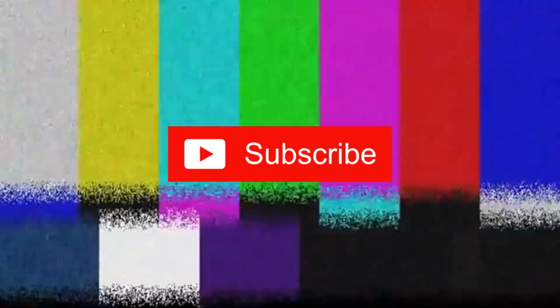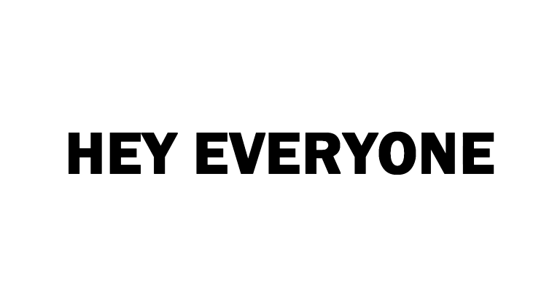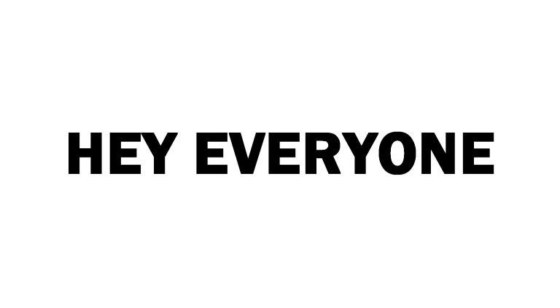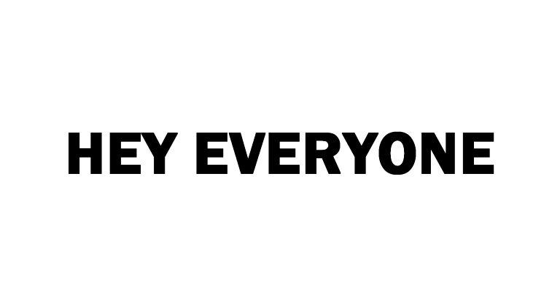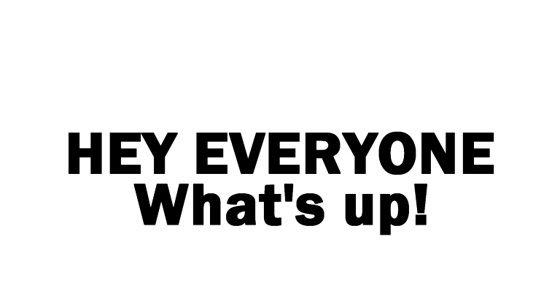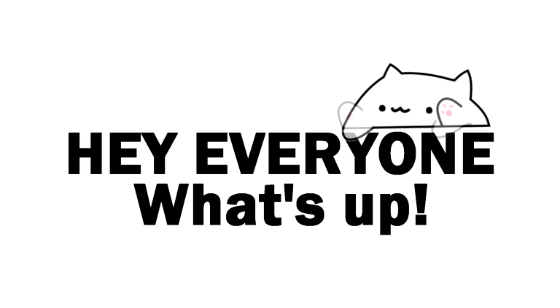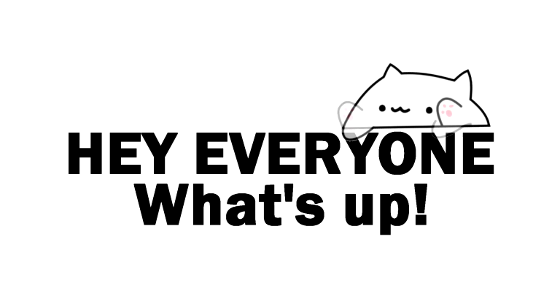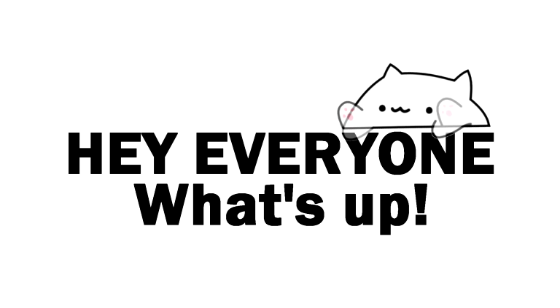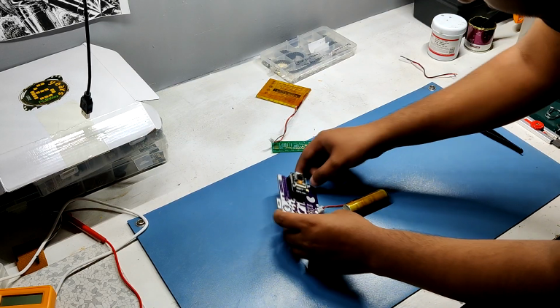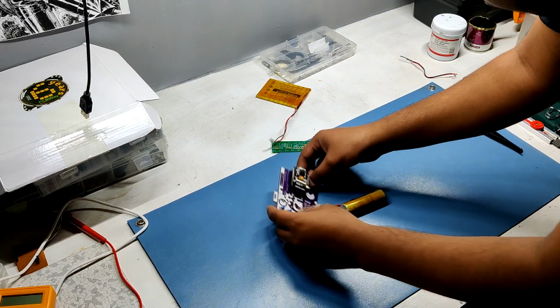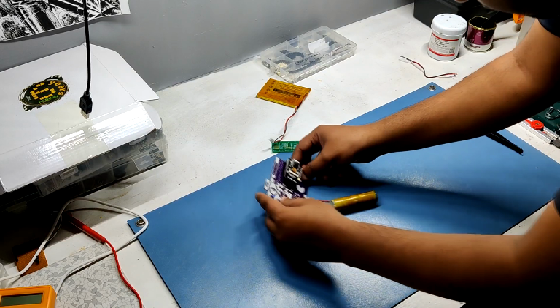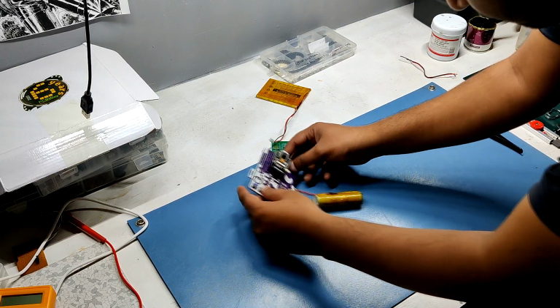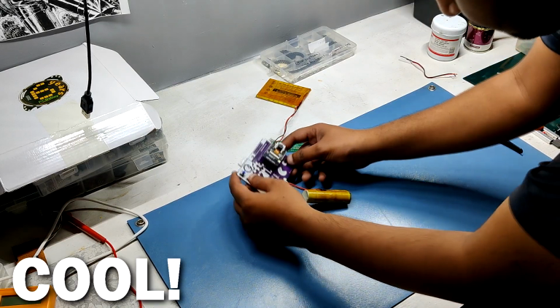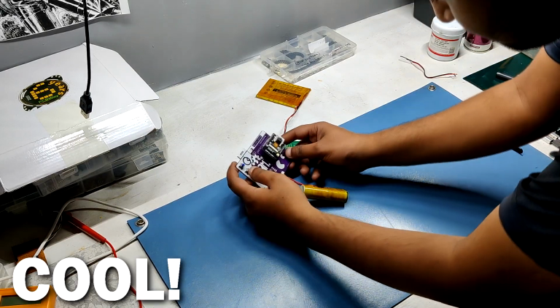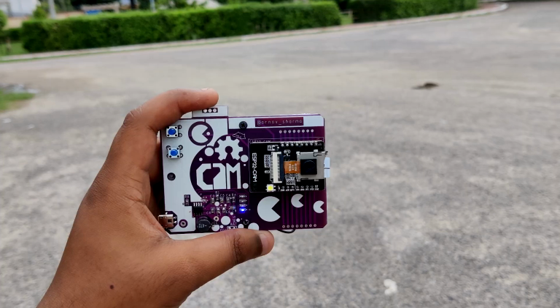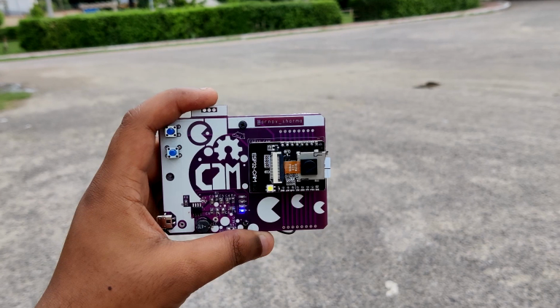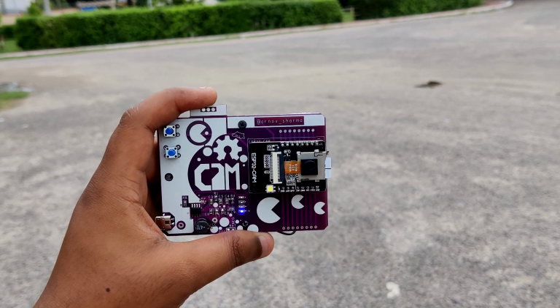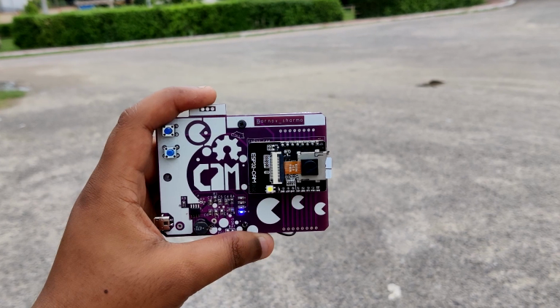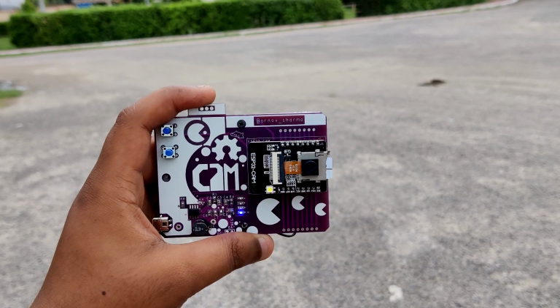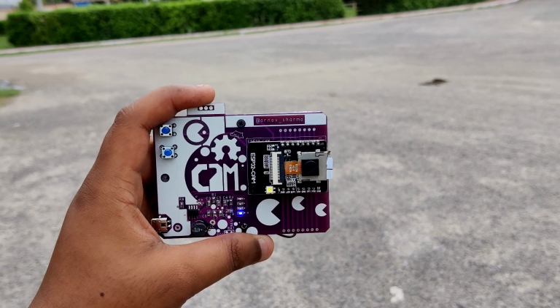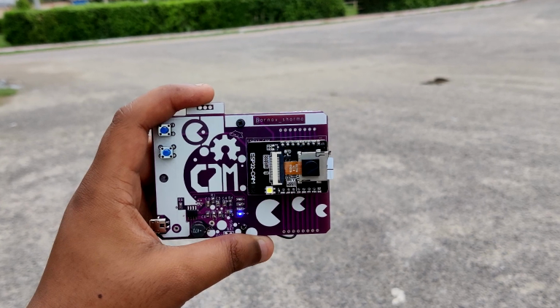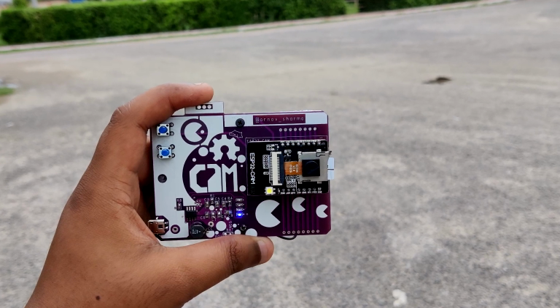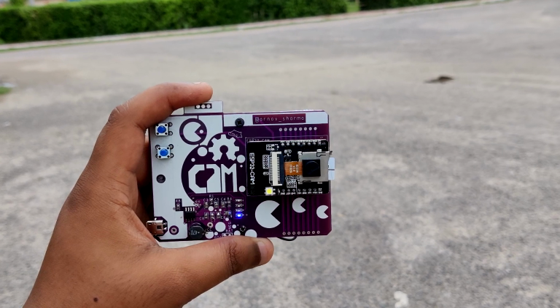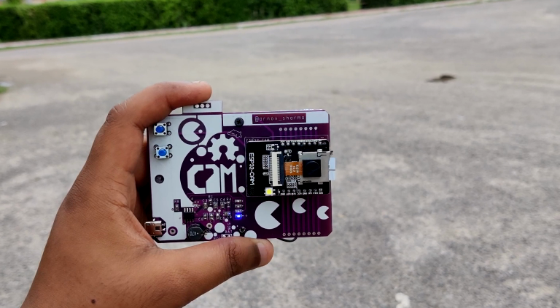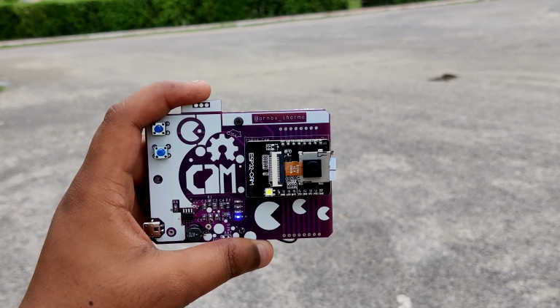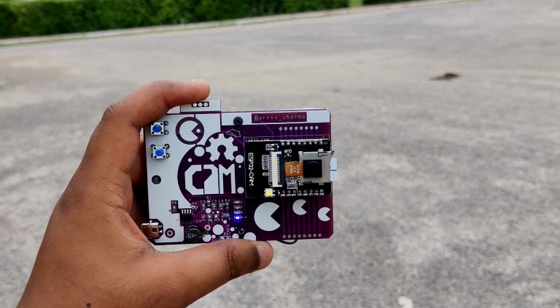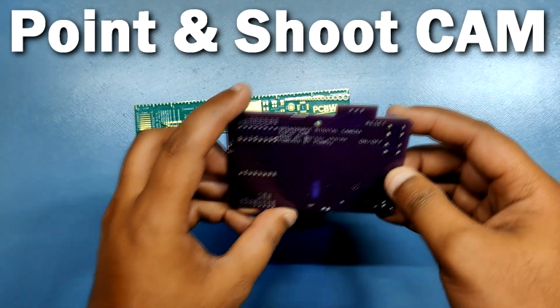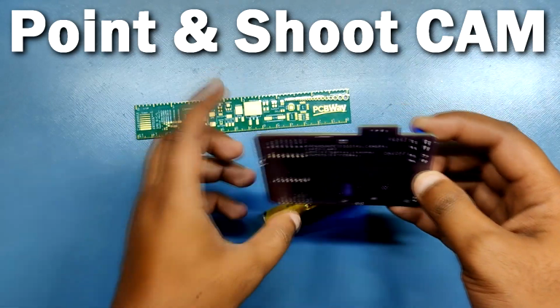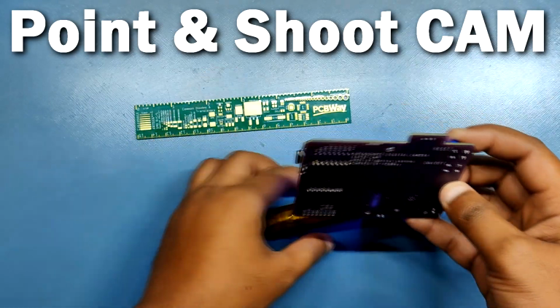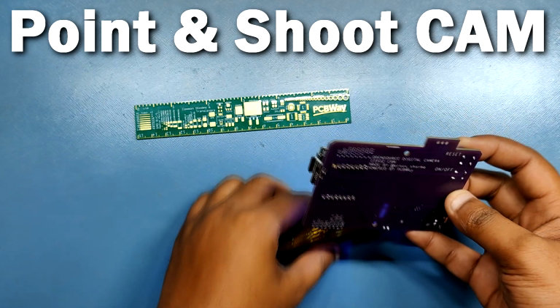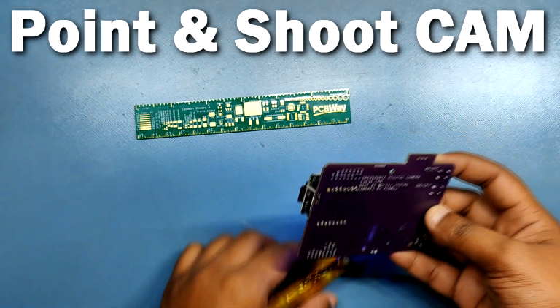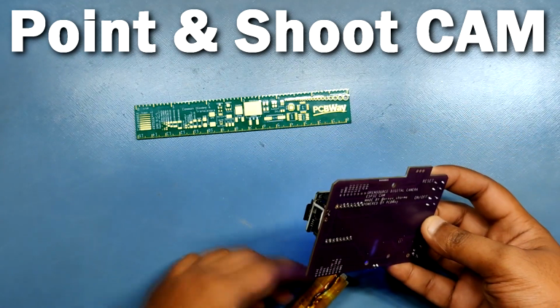Hey everyone, what's up? So here's something cool: an ESP32 cam based point and shoot camera.